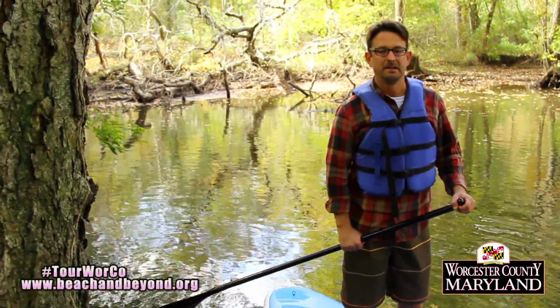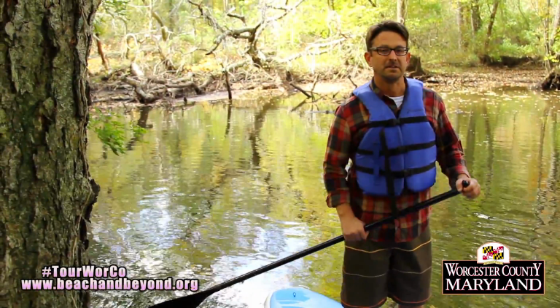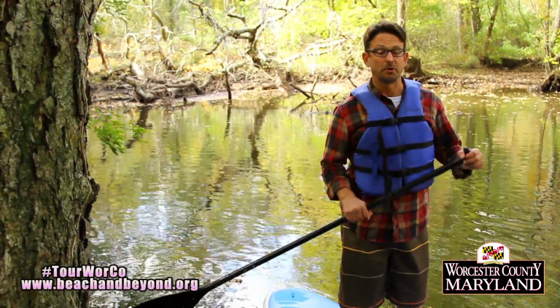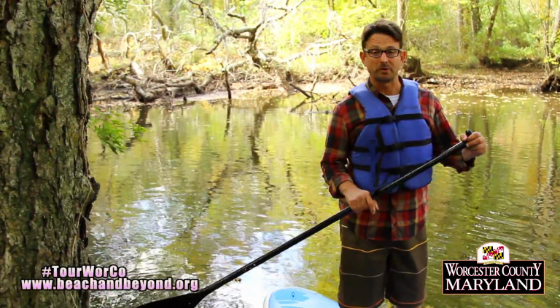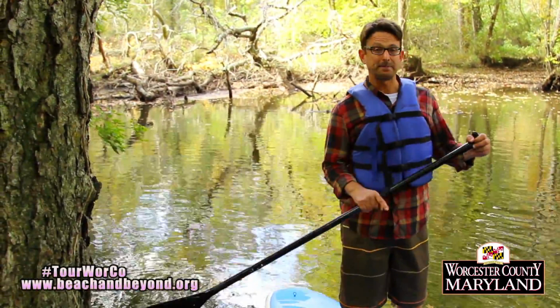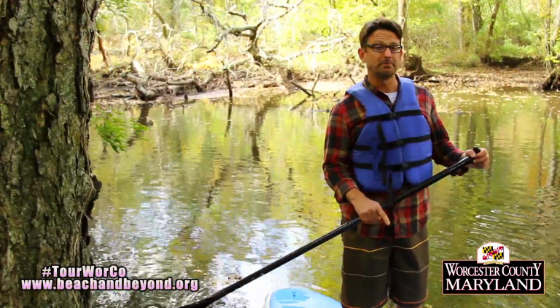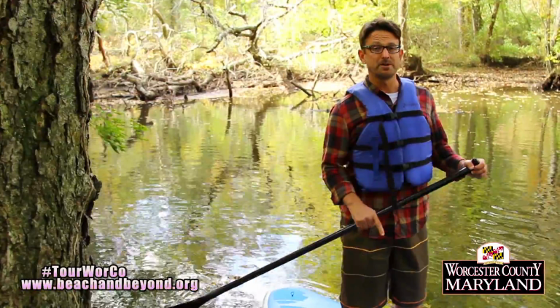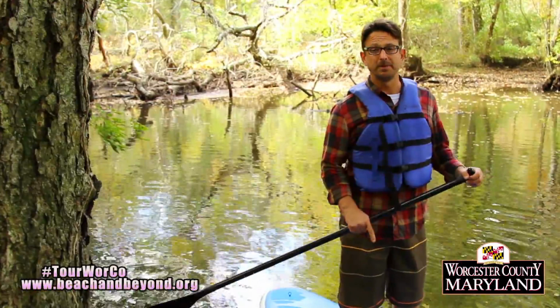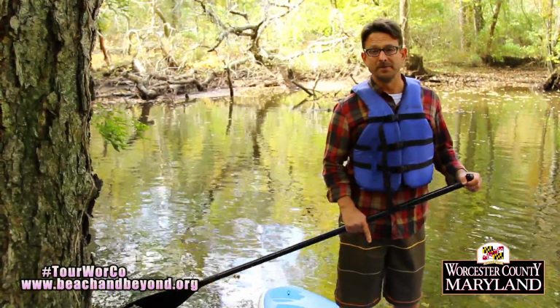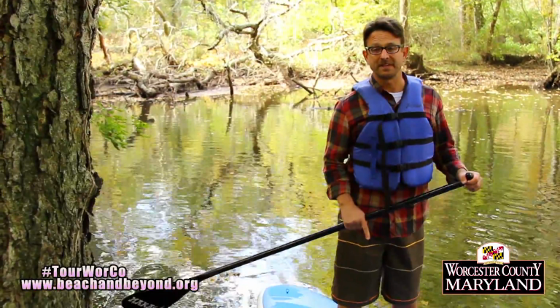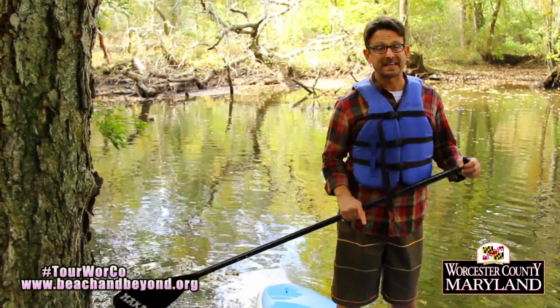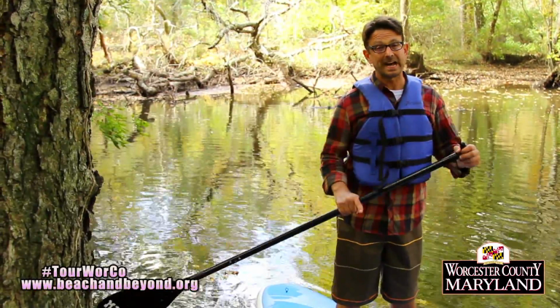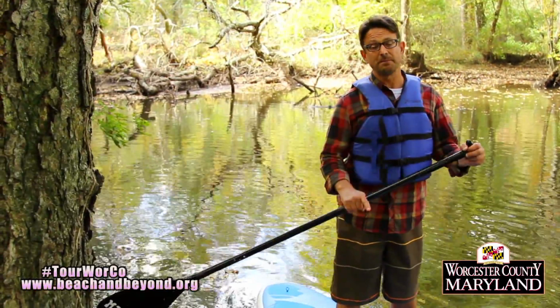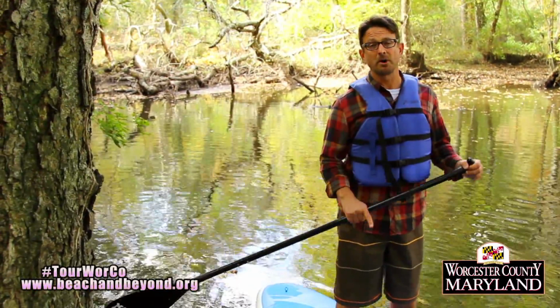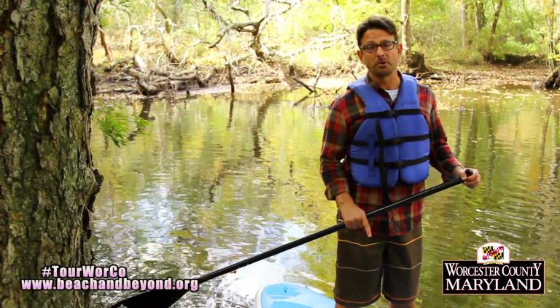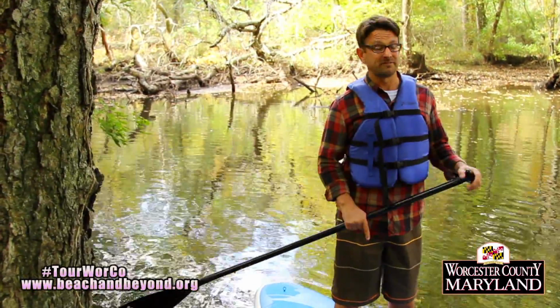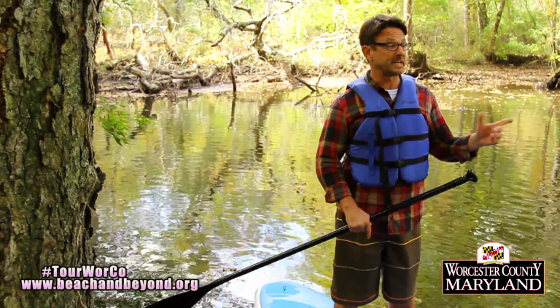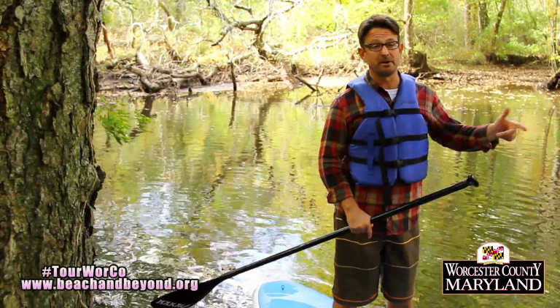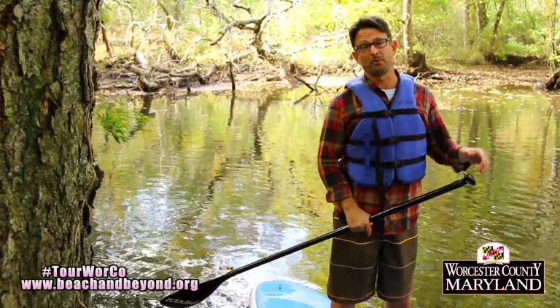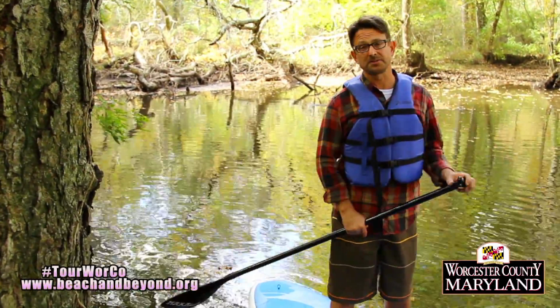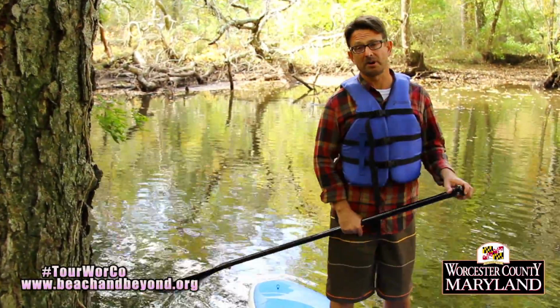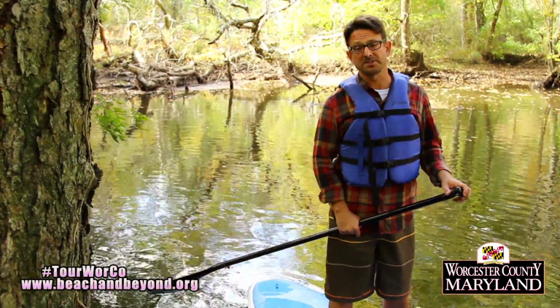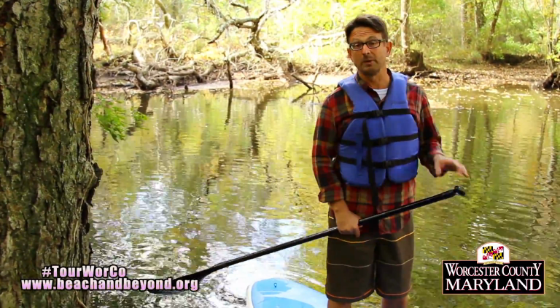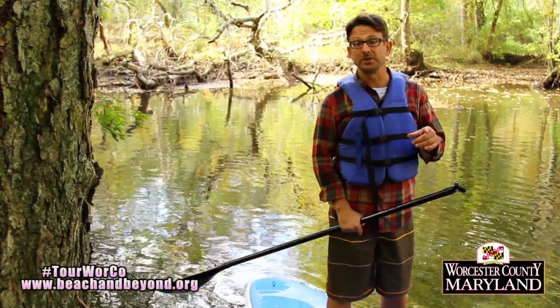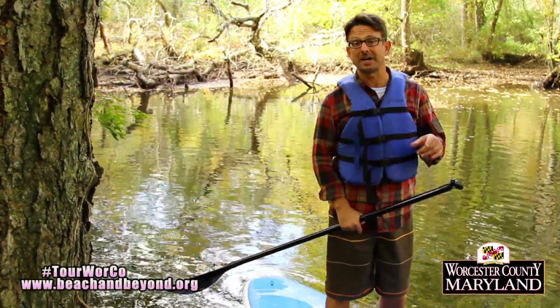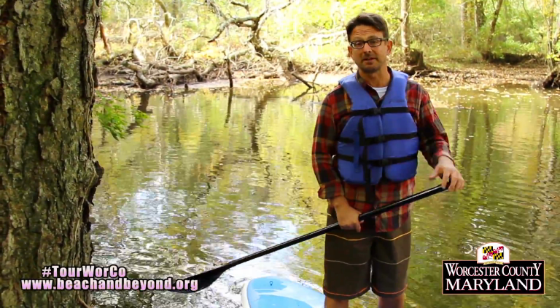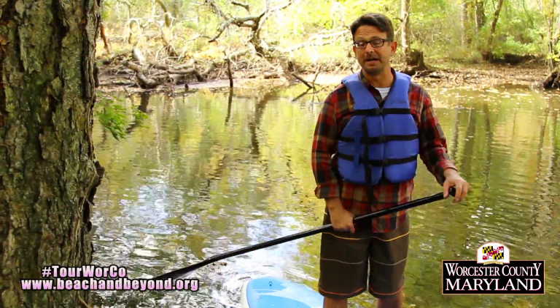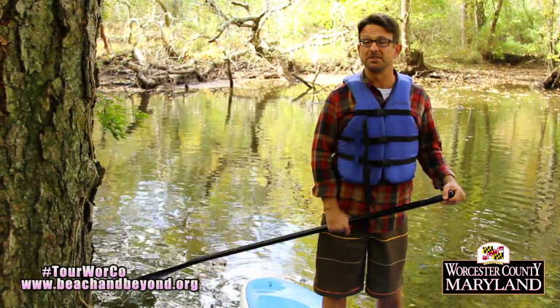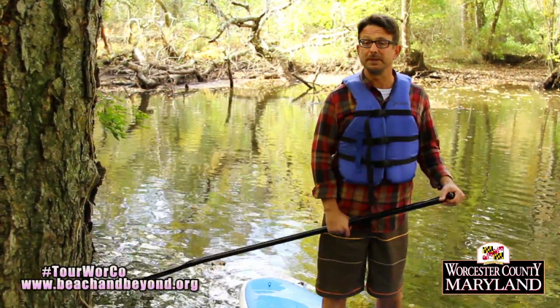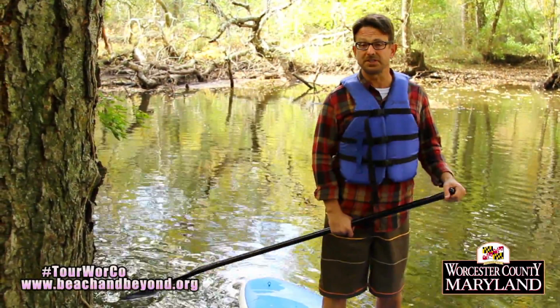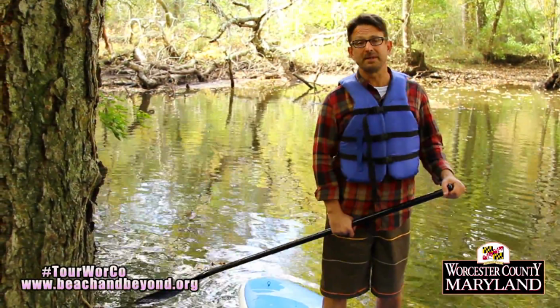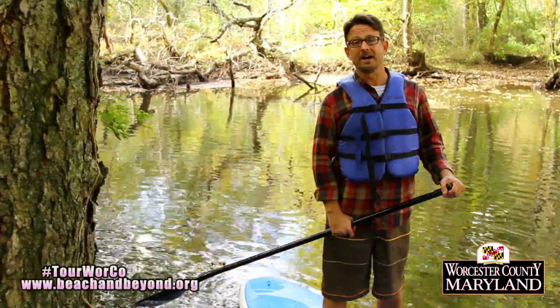So grab your board or boat and get out on the Pocomoke River here at Porter's Crossing when you're traveling Maryland's Beach and Beyond.